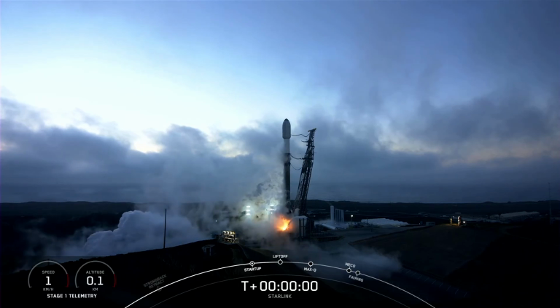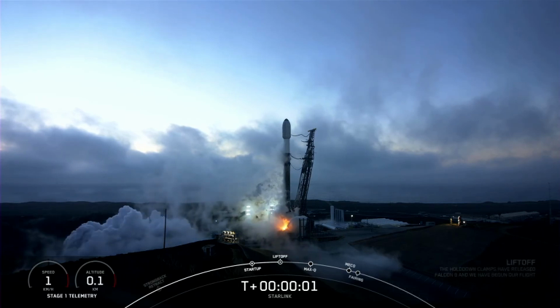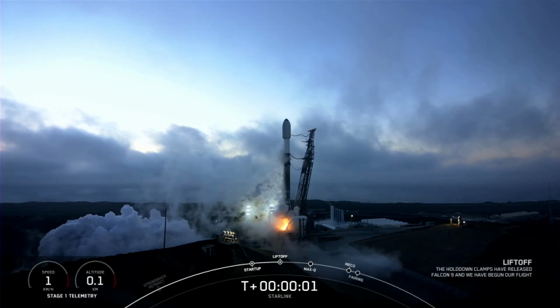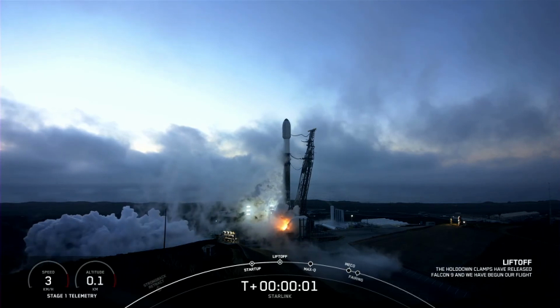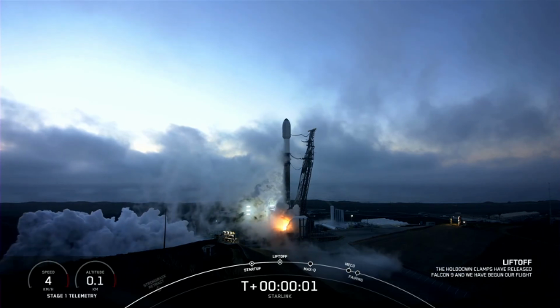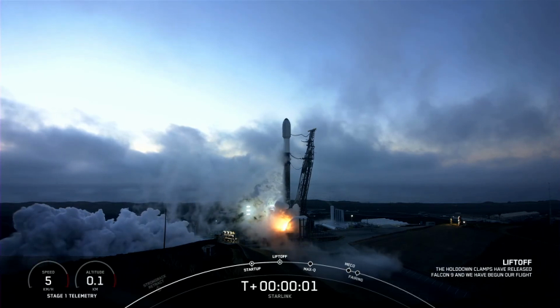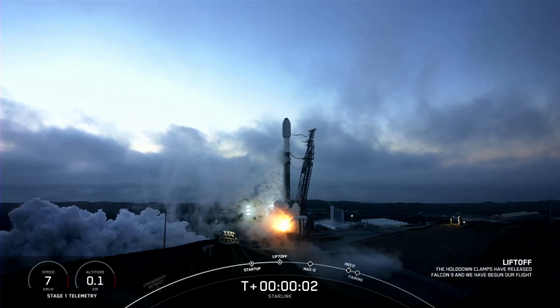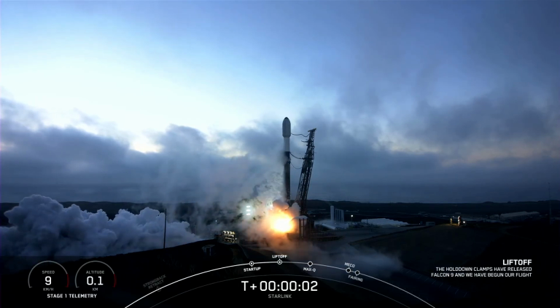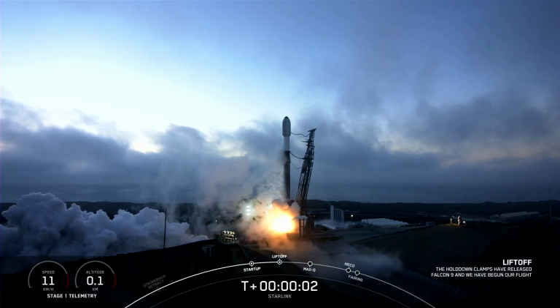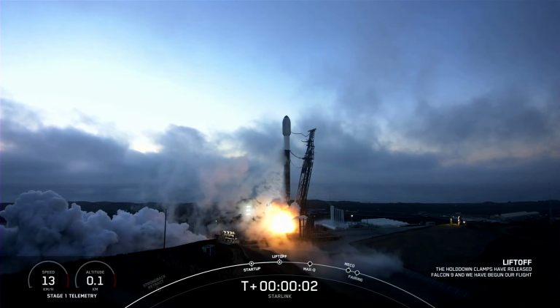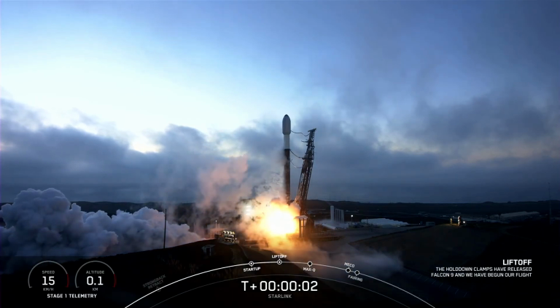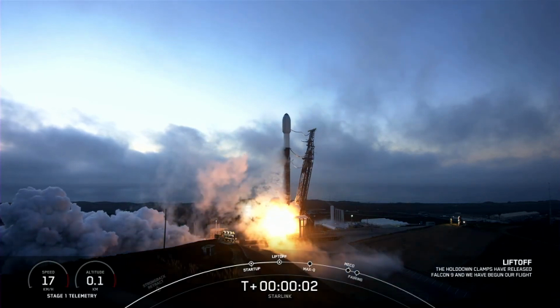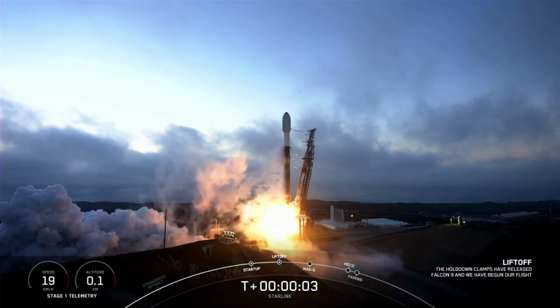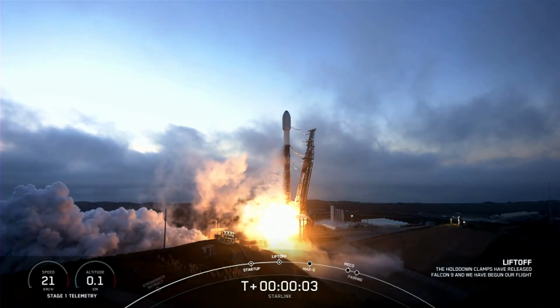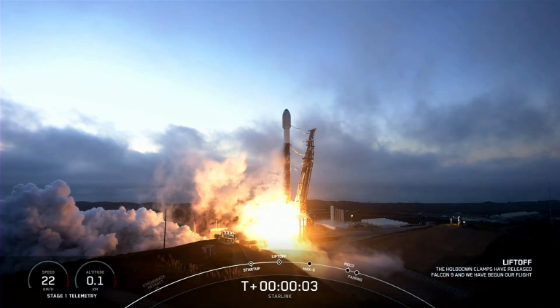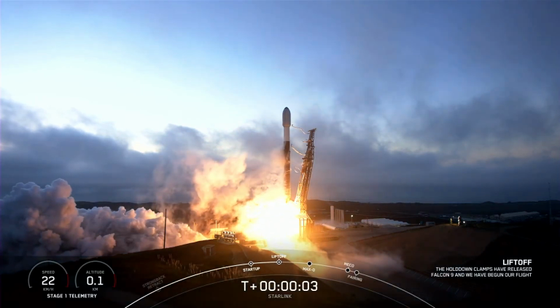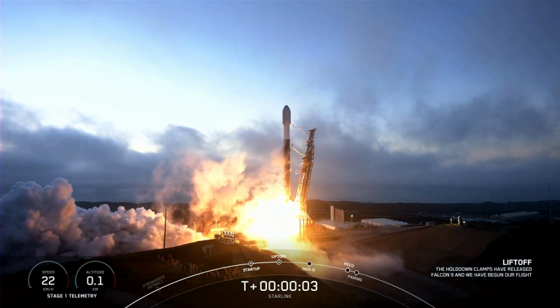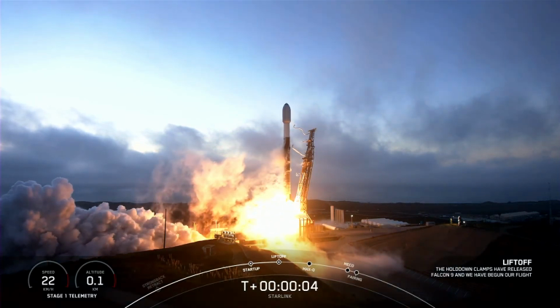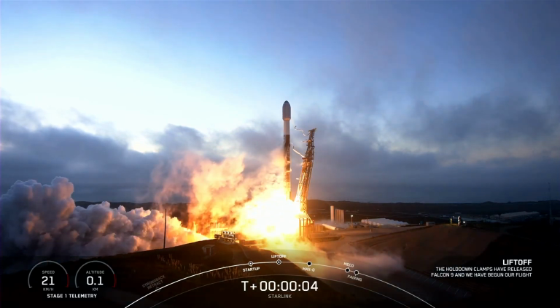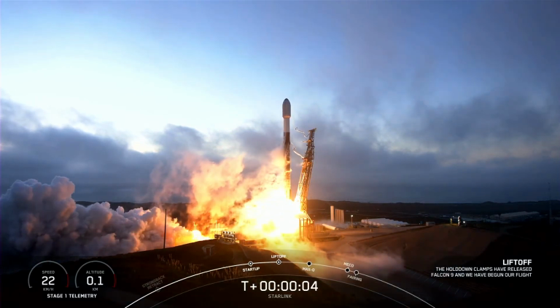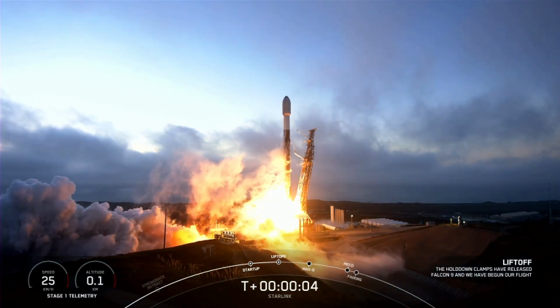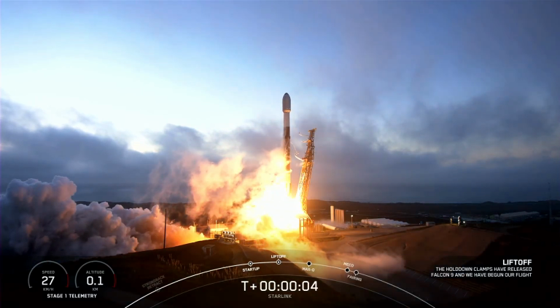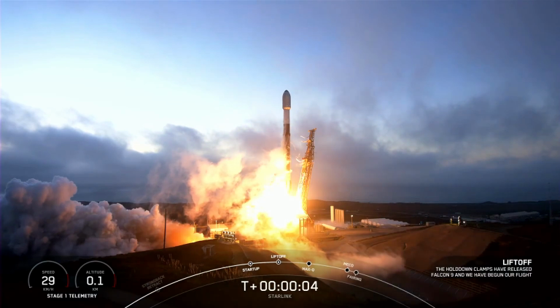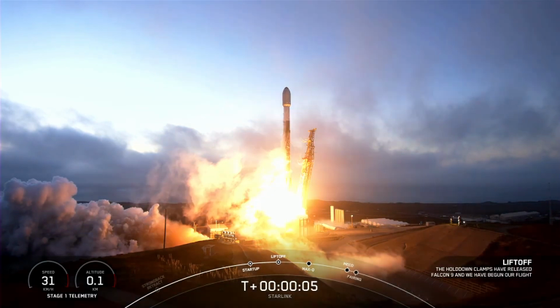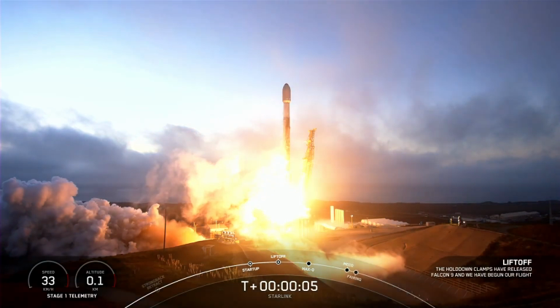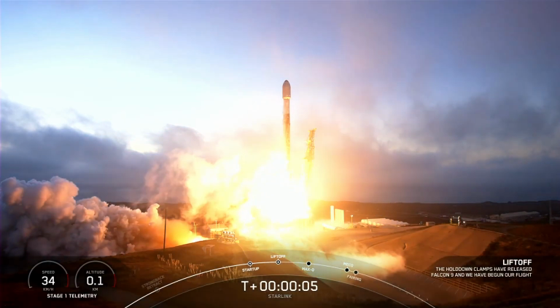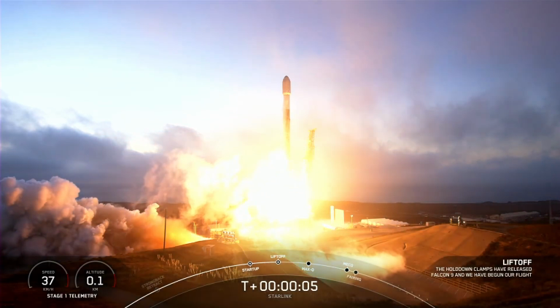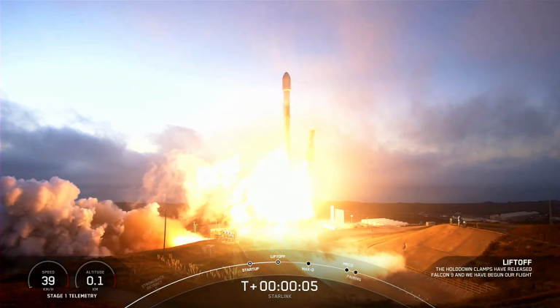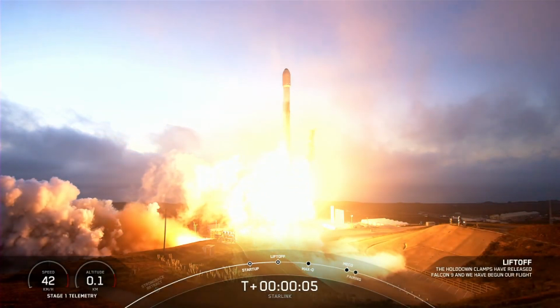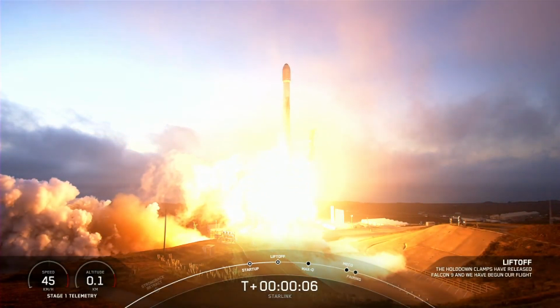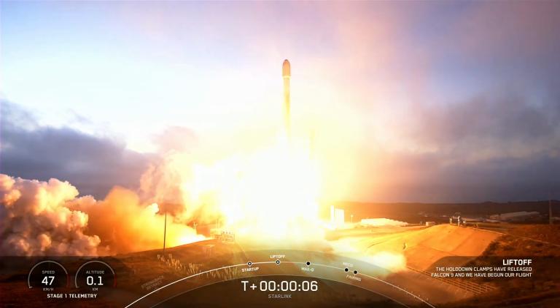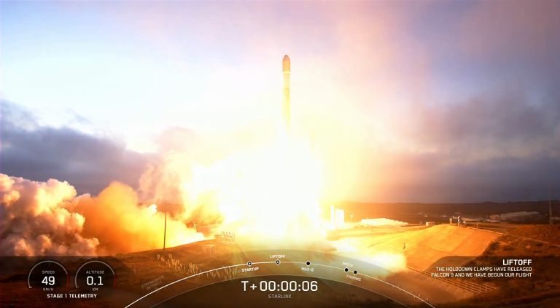Engines for power and liftoff. Go Starlink. Go Falcon 9. Go Starlink.